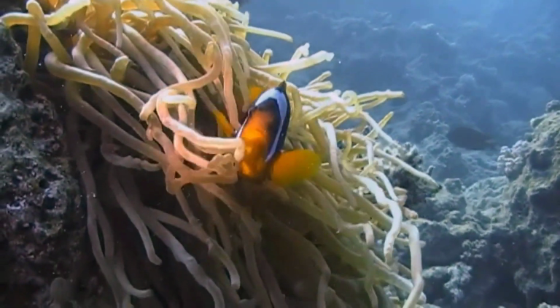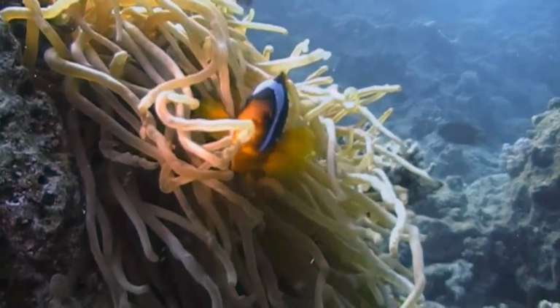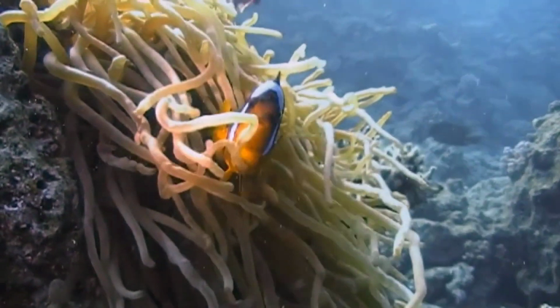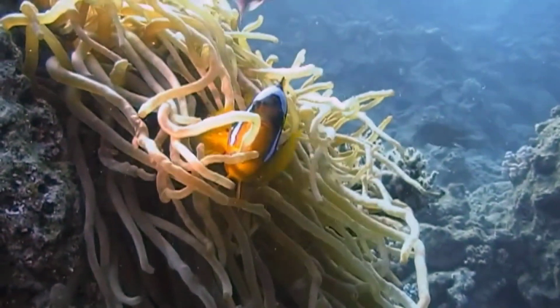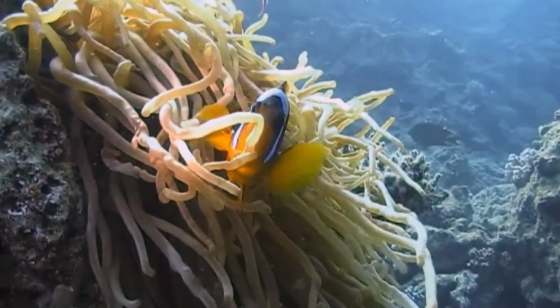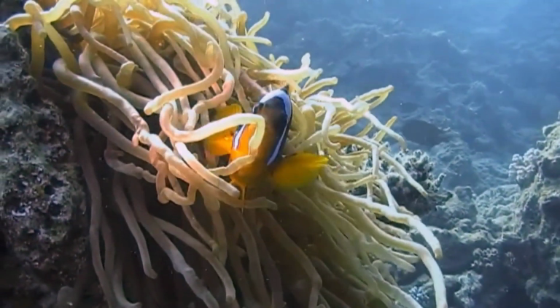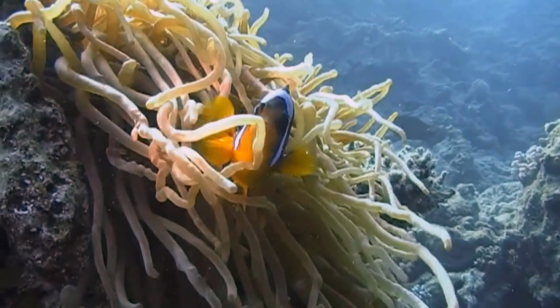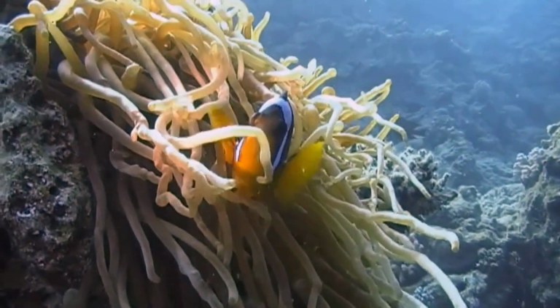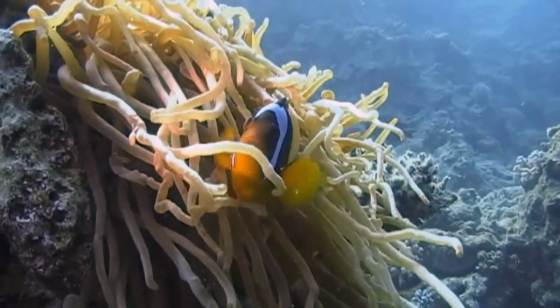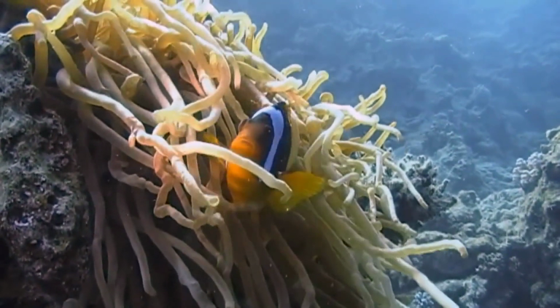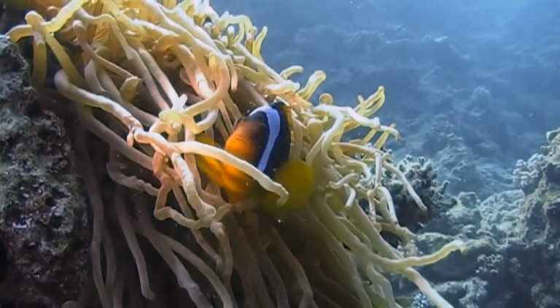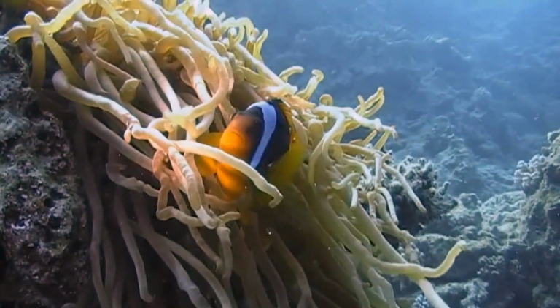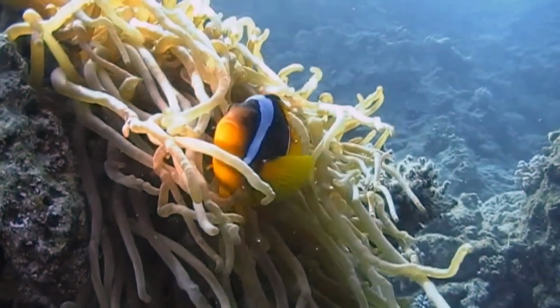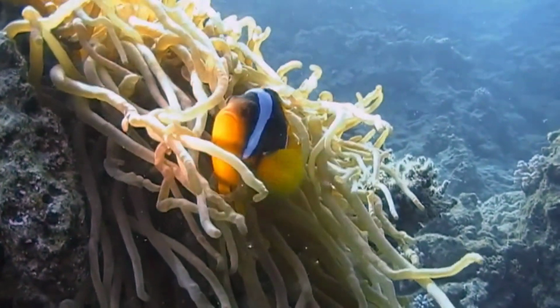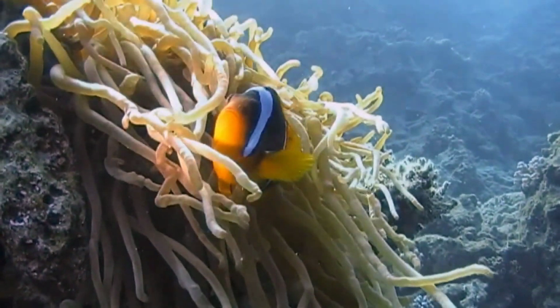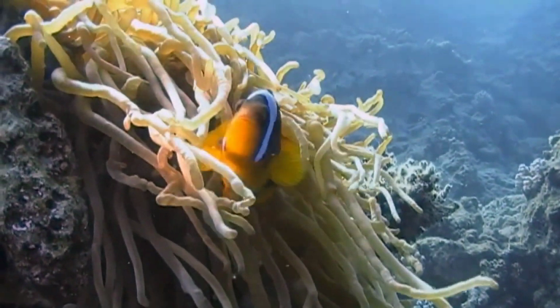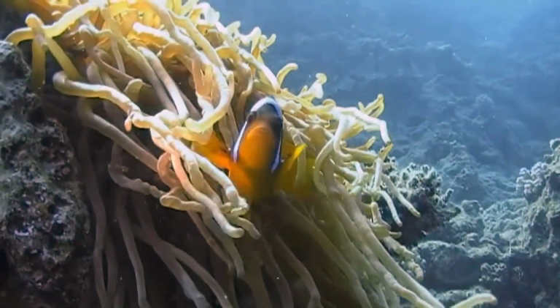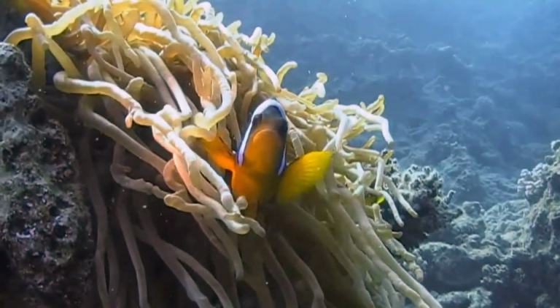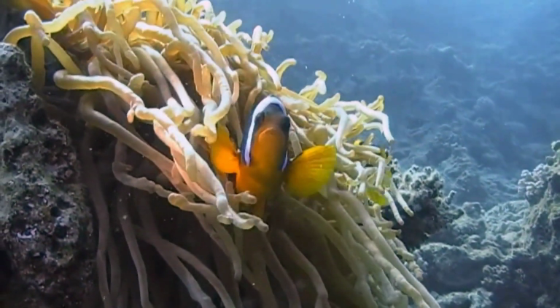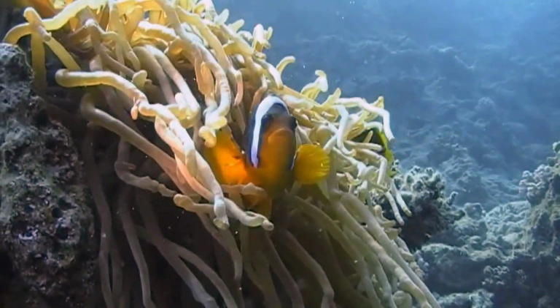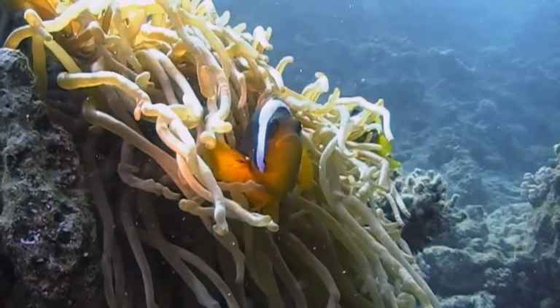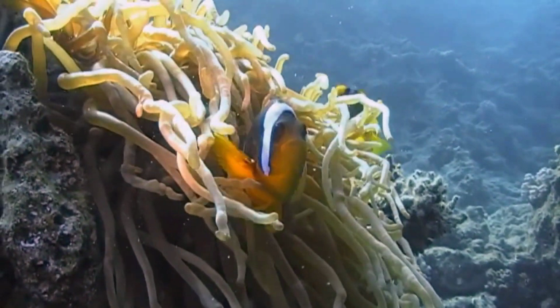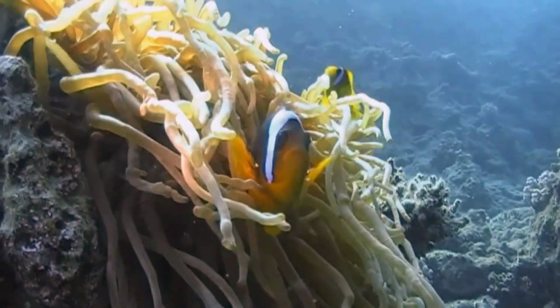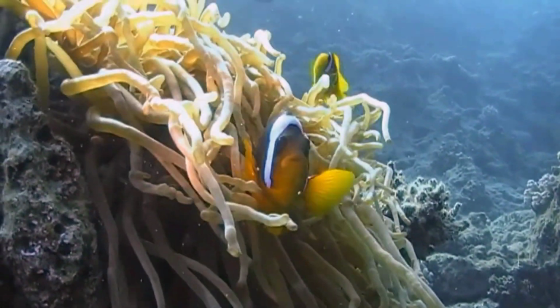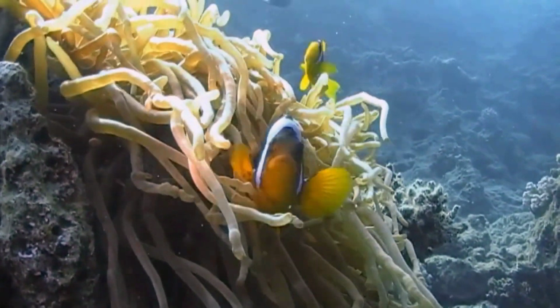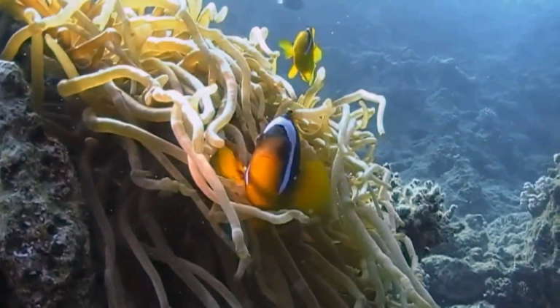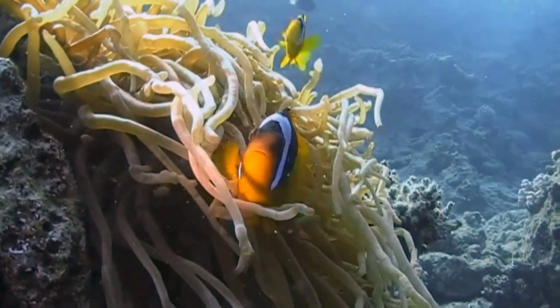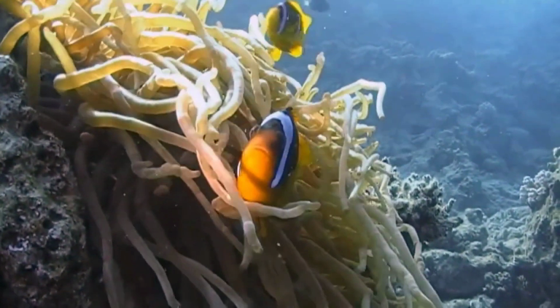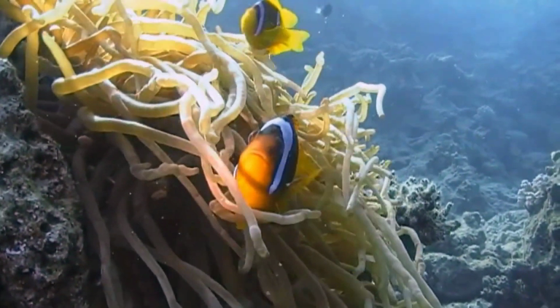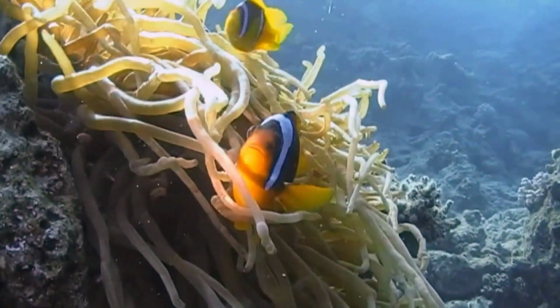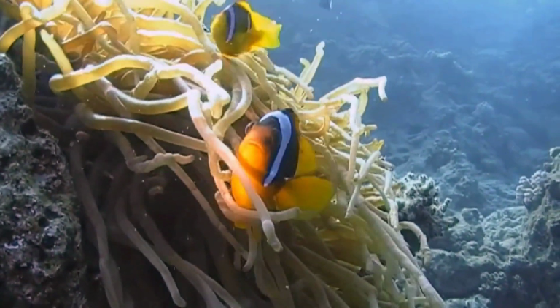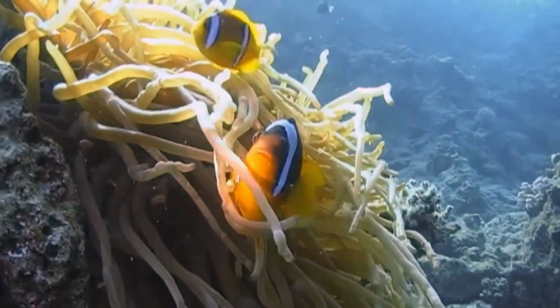When confronted with an enemy, the very aggressive leader will rush out first, and the others will also attack those who dare to invade their territory. Clownfish is a very special fish in the ocean.